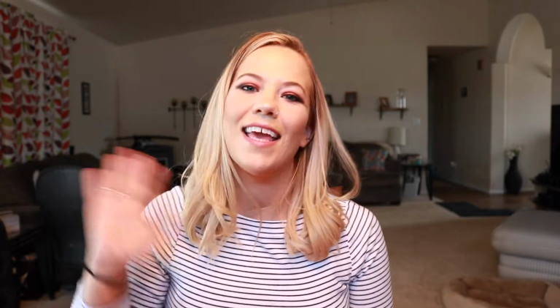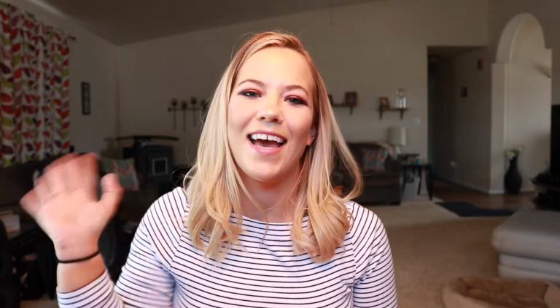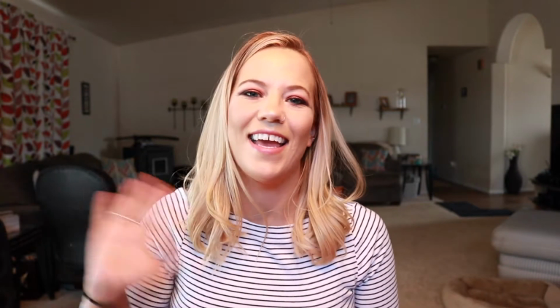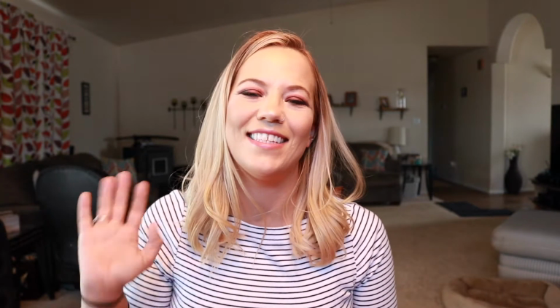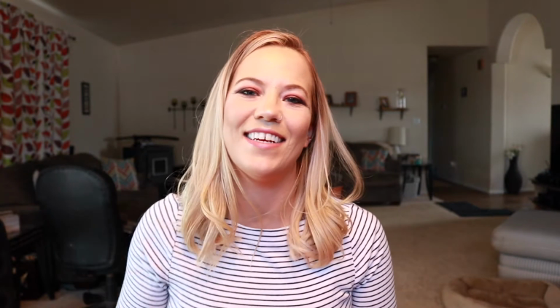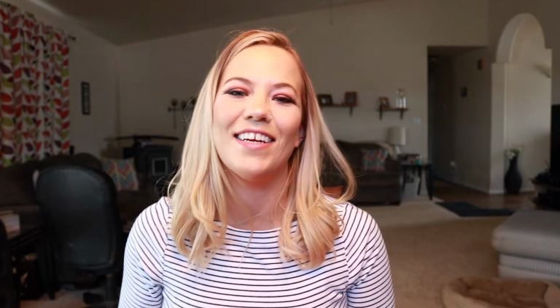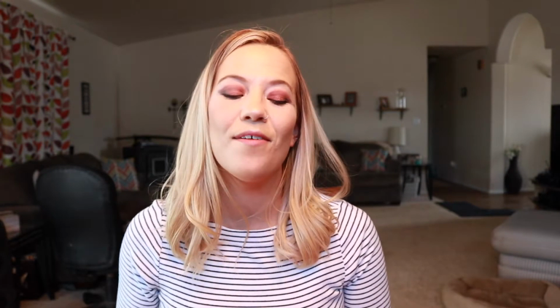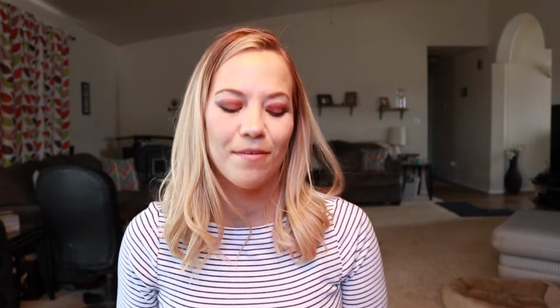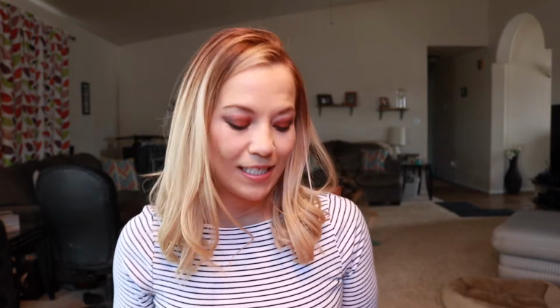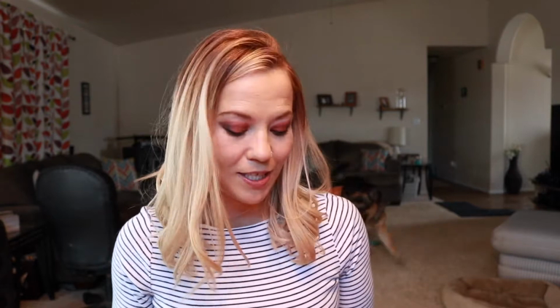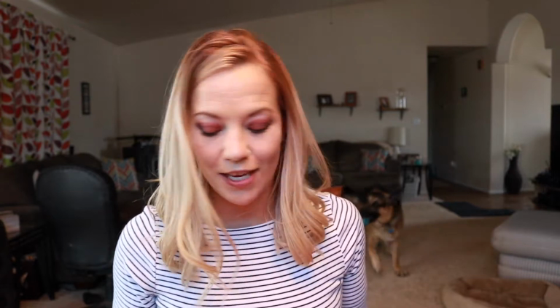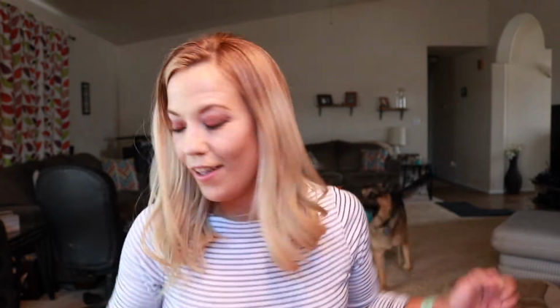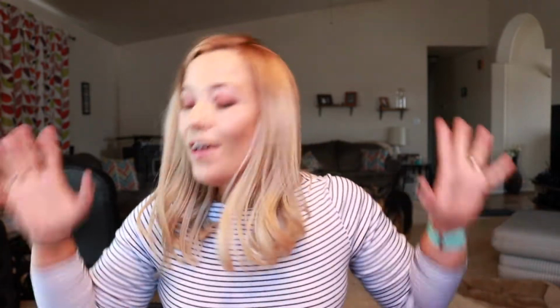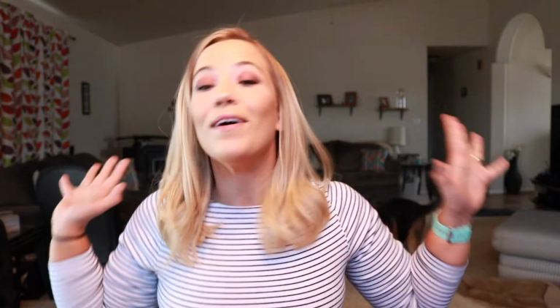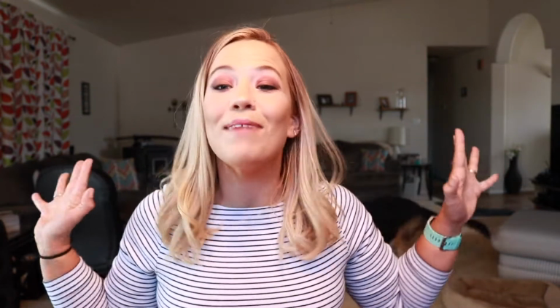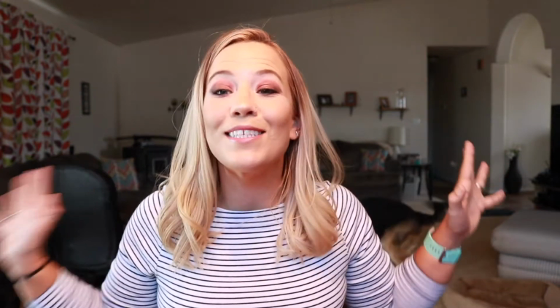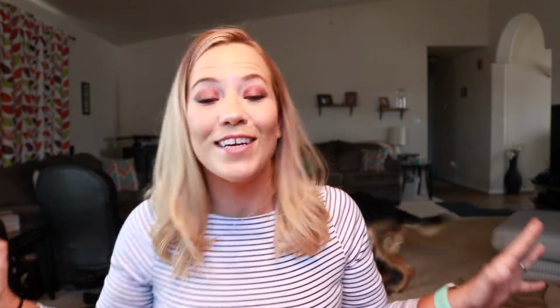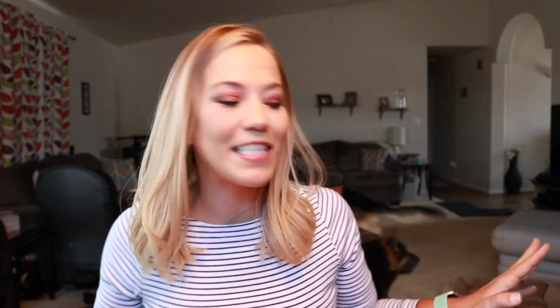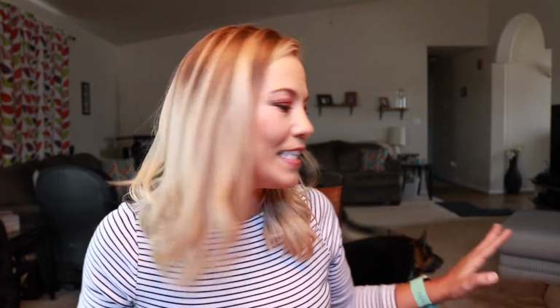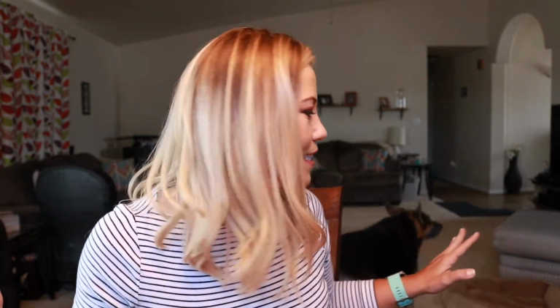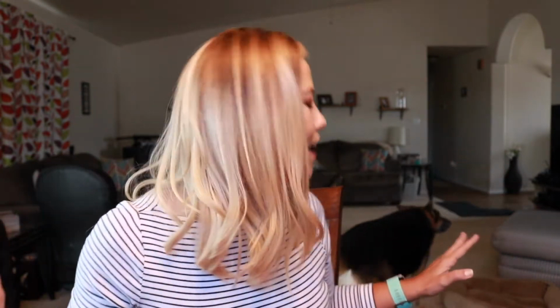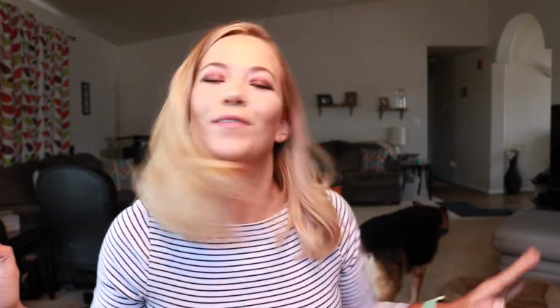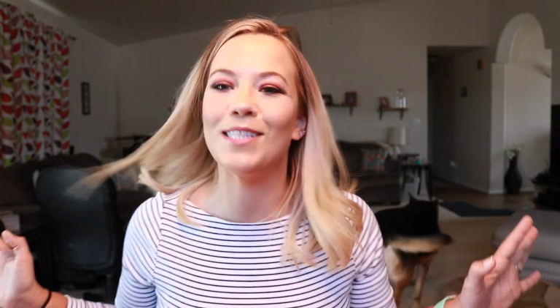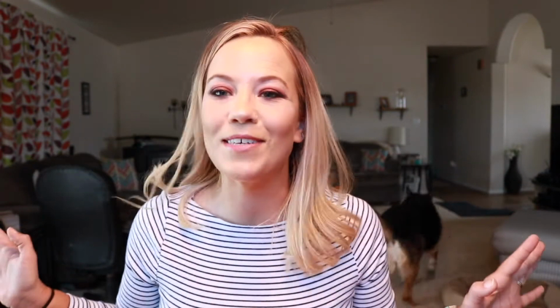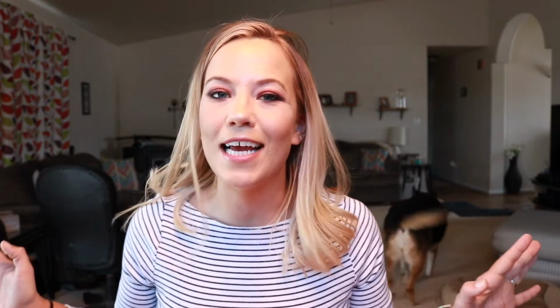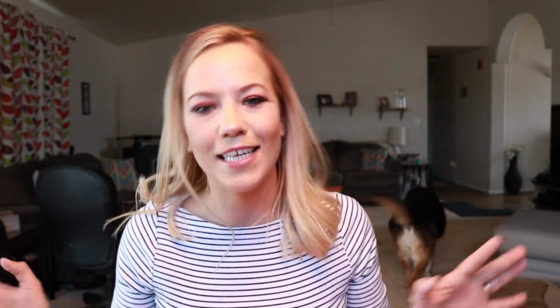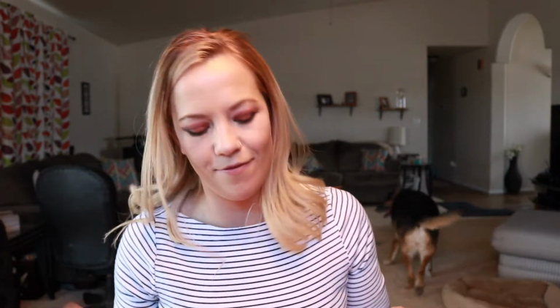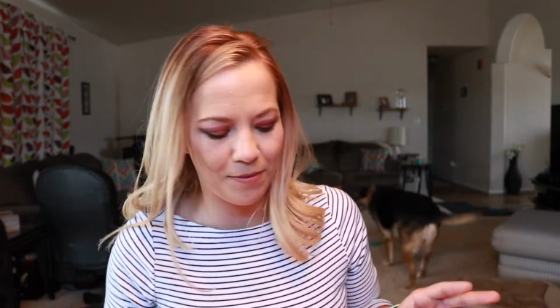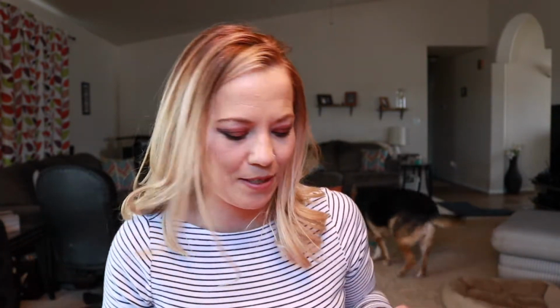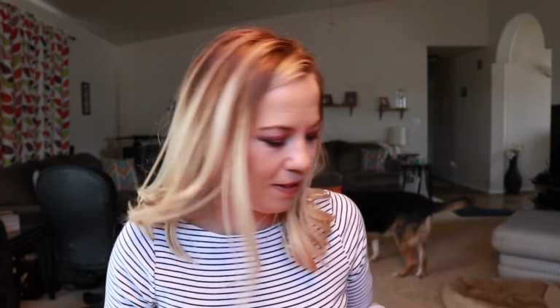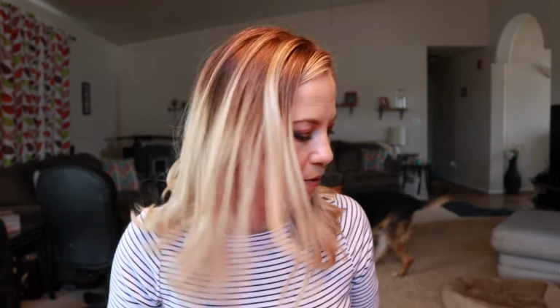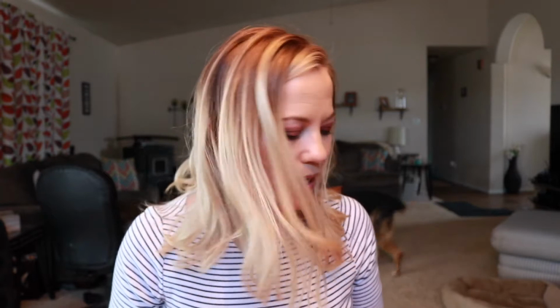Hey guys, Sarah here. Welcome back to my channel — welcome back to the craziness. Everyone's so excited. I haven't filmed in a little bit.